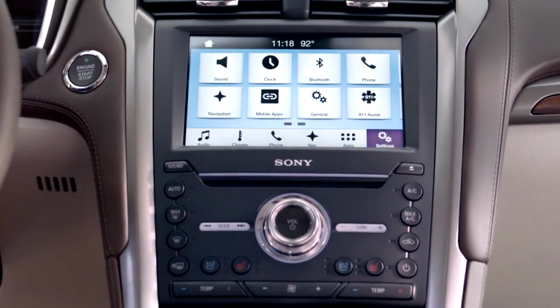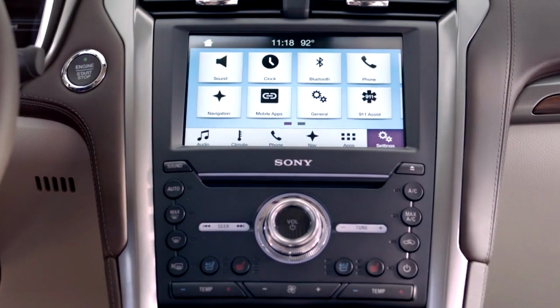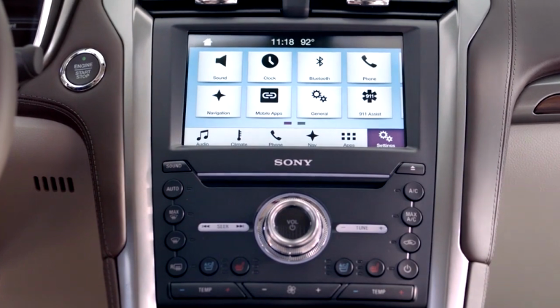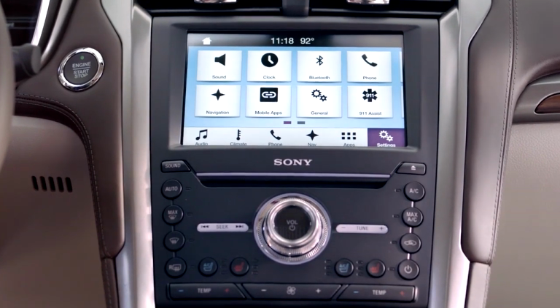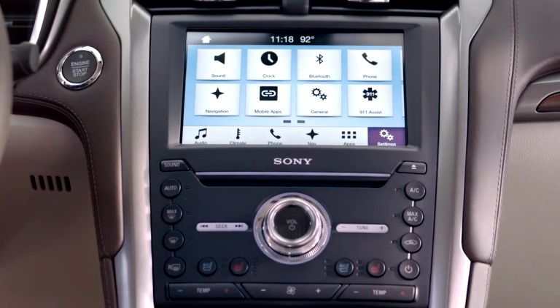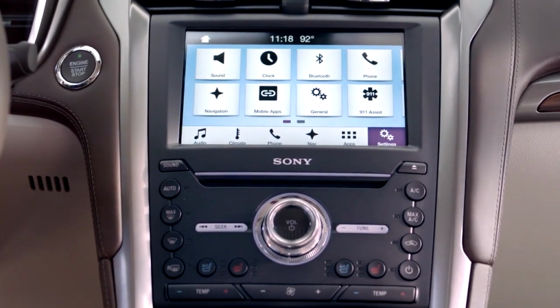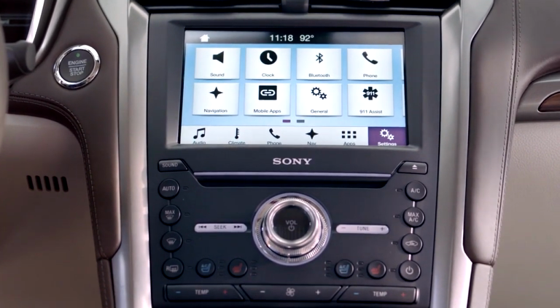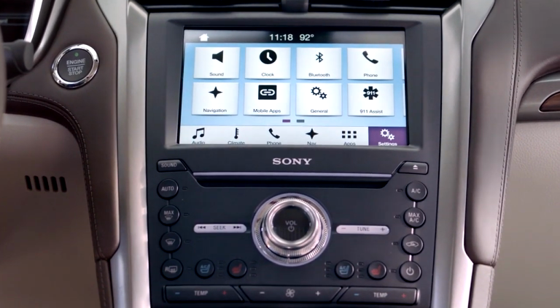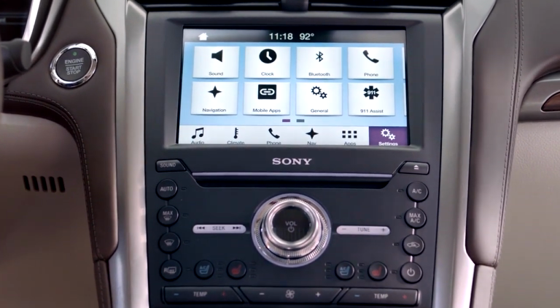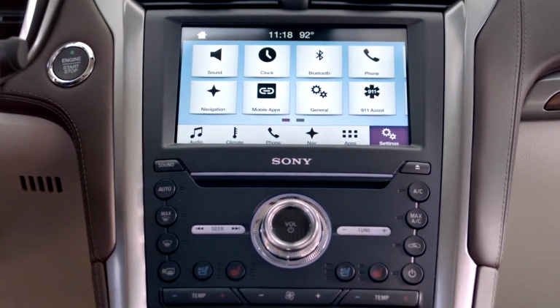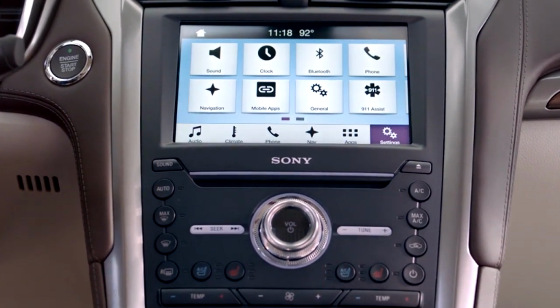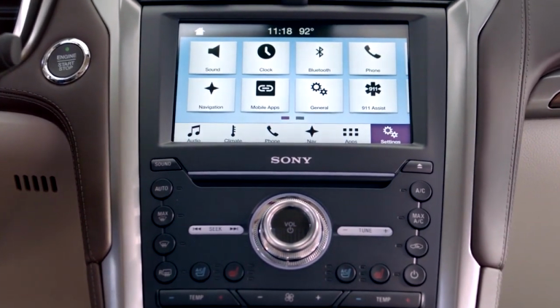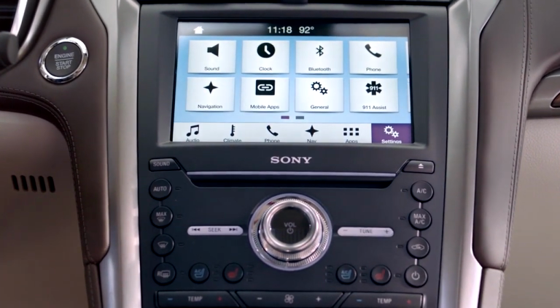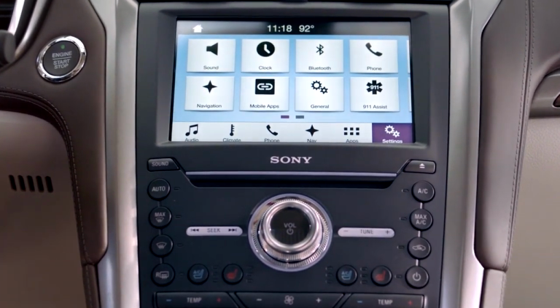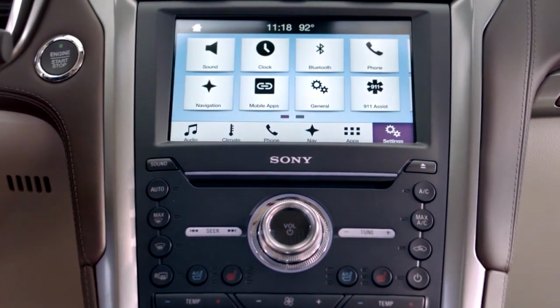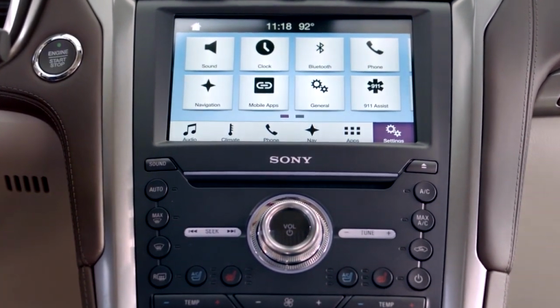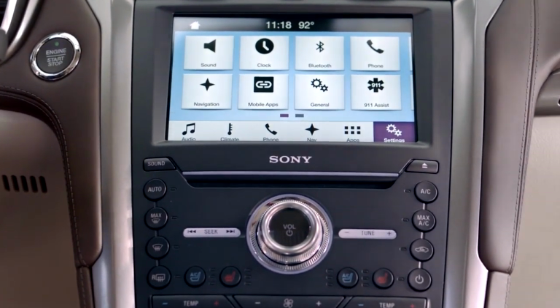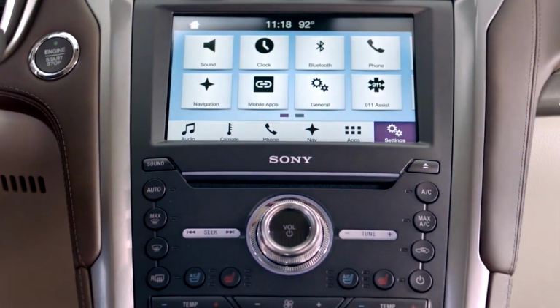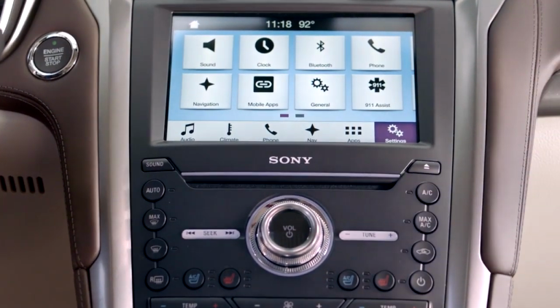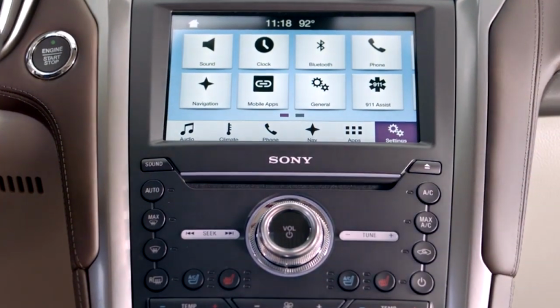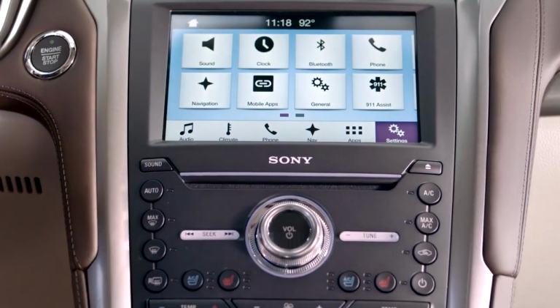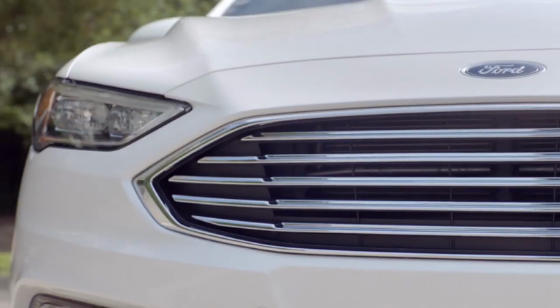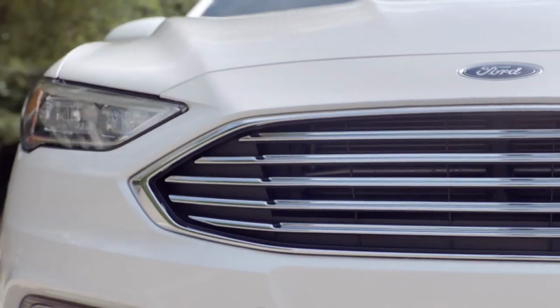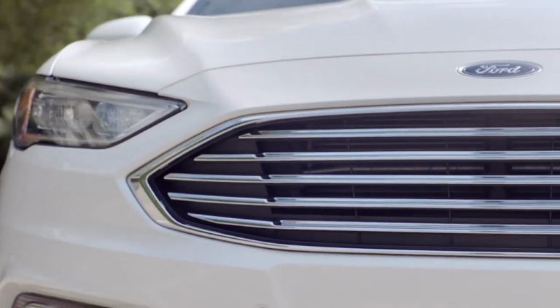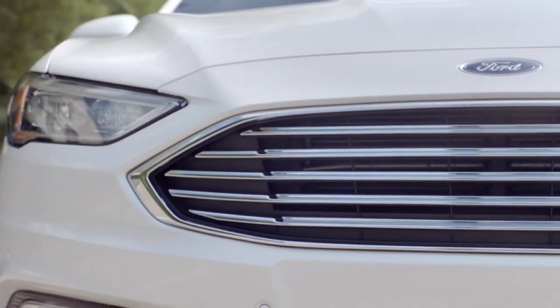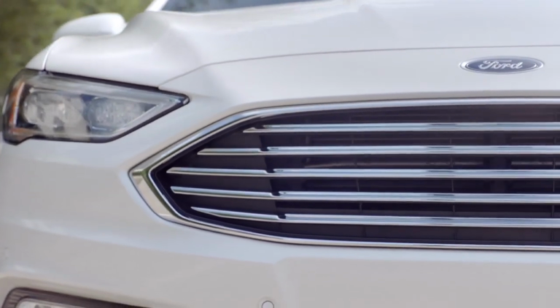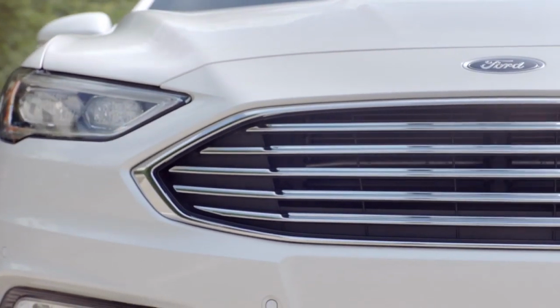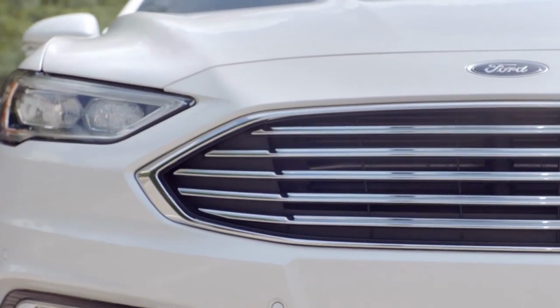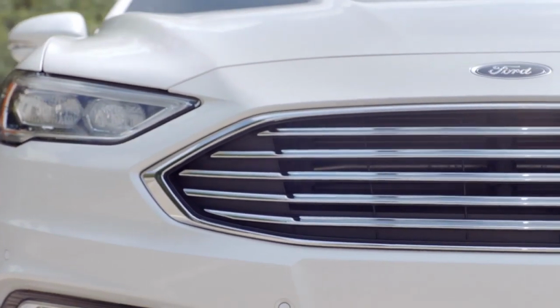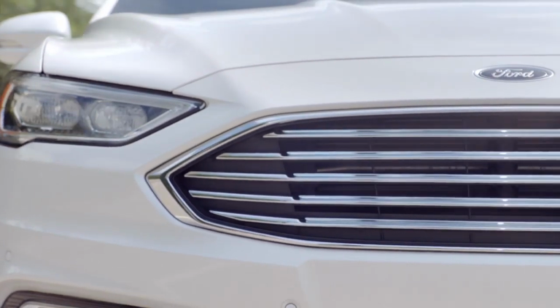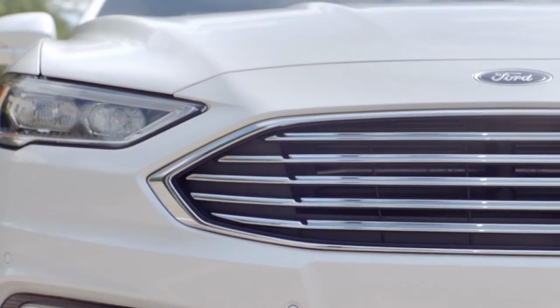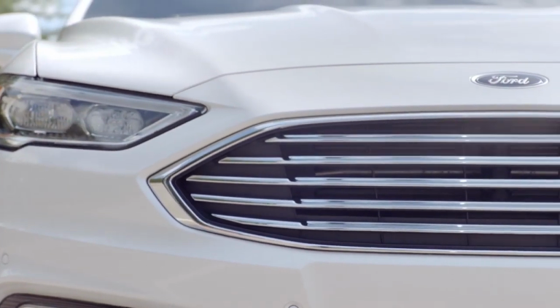Striking looks coupled with innovative design and smart technology — the Ford Fusion will turn heads.